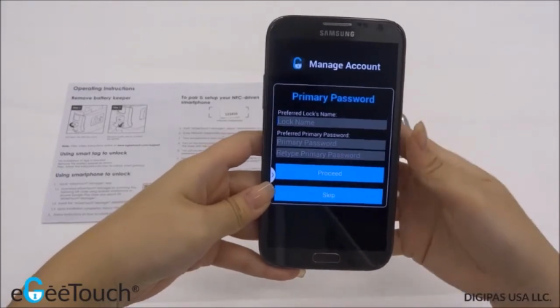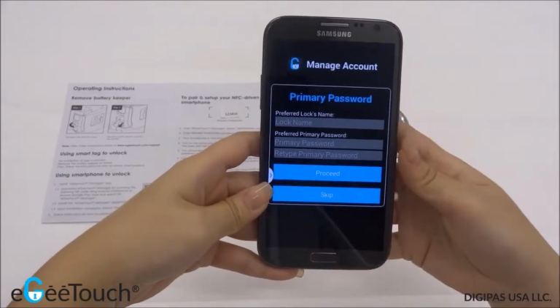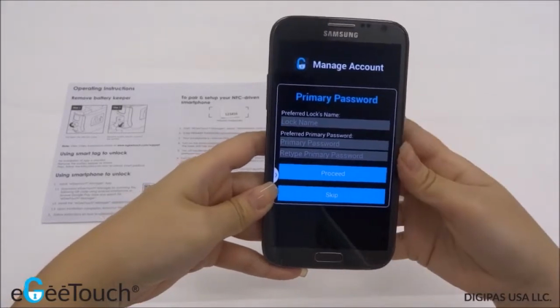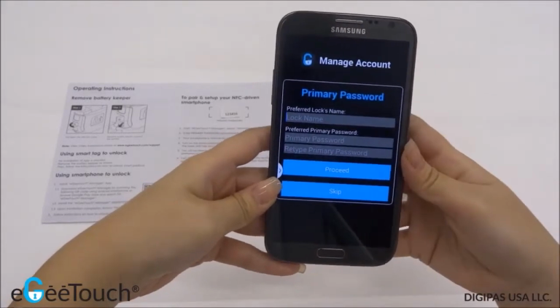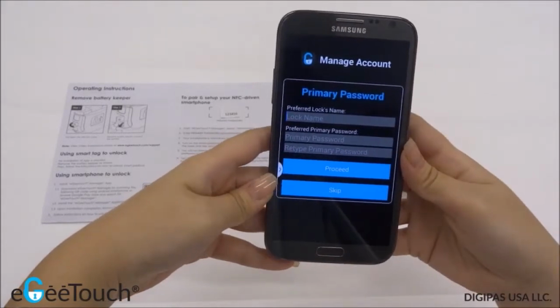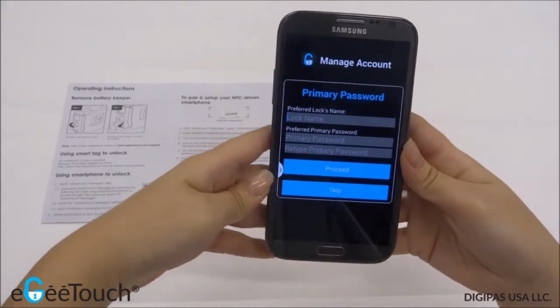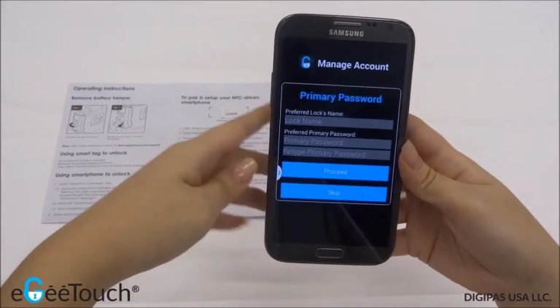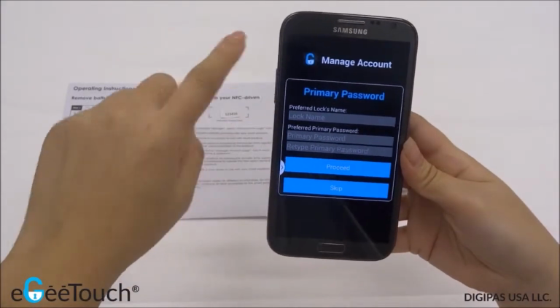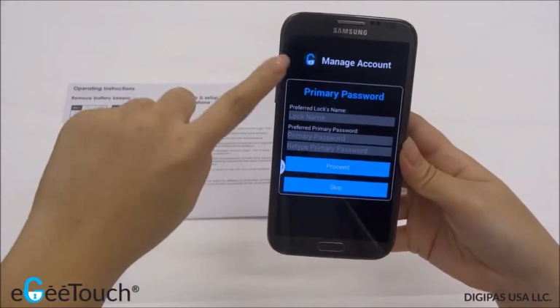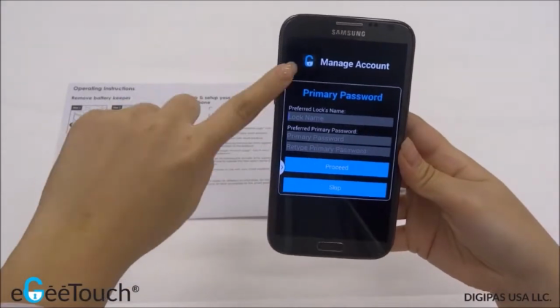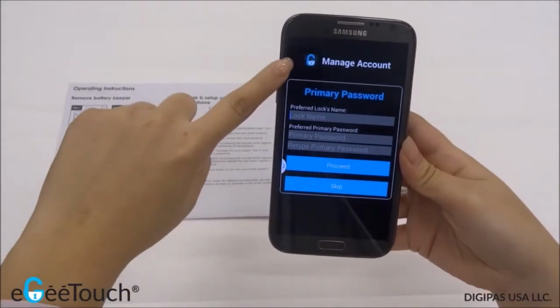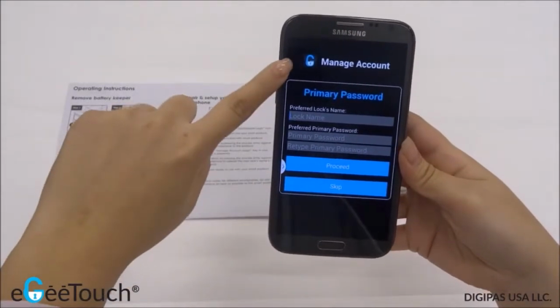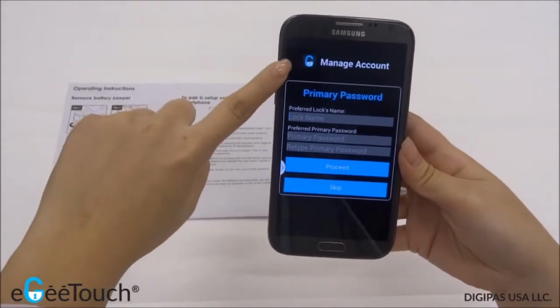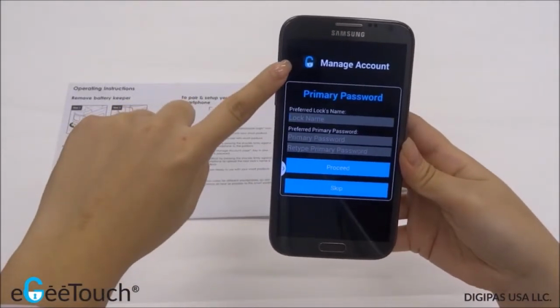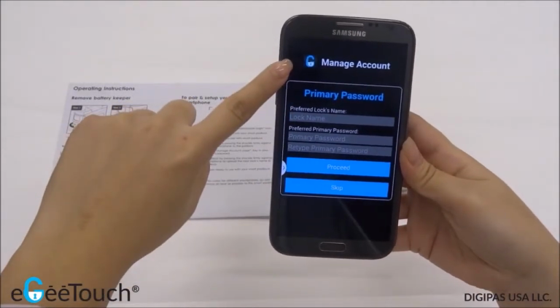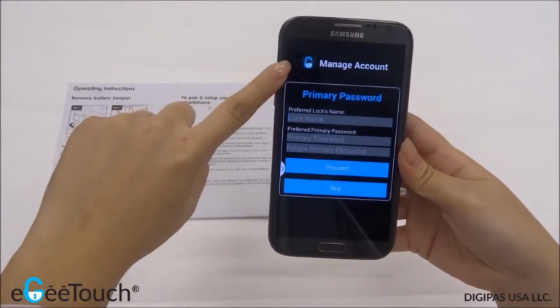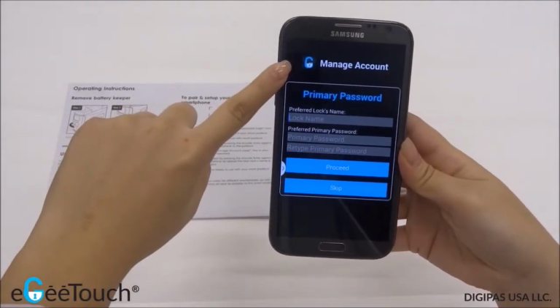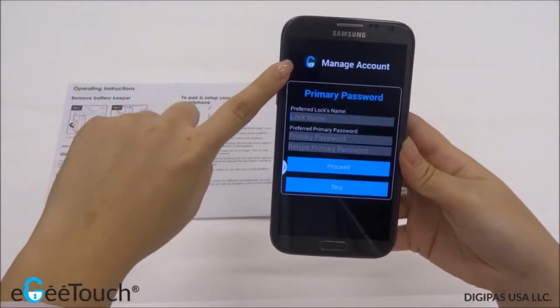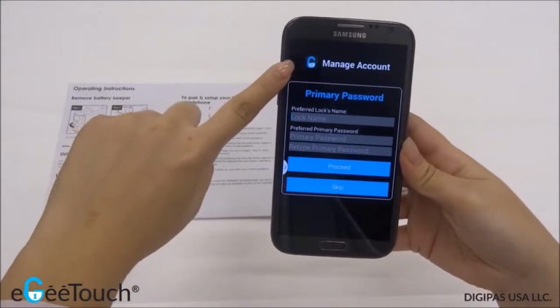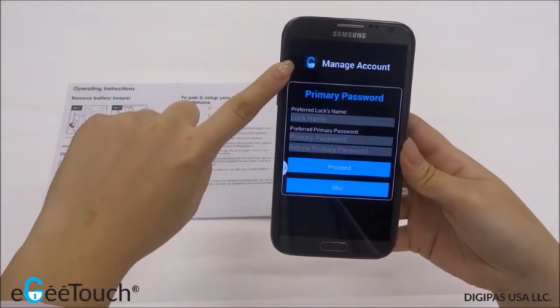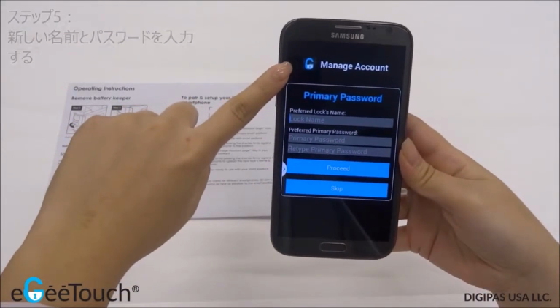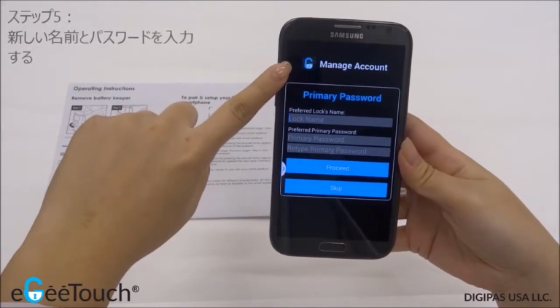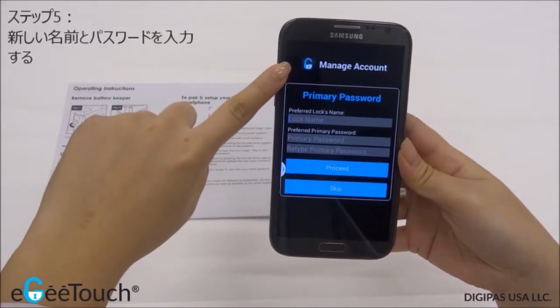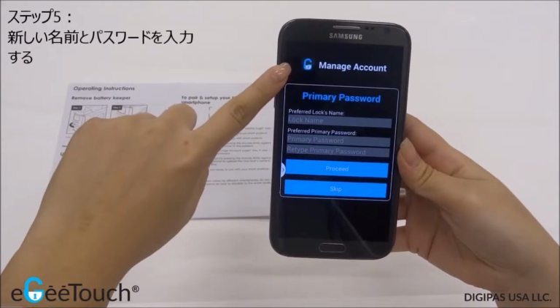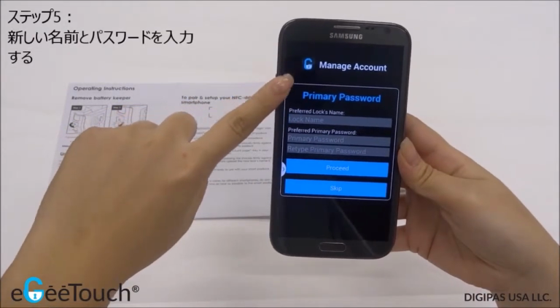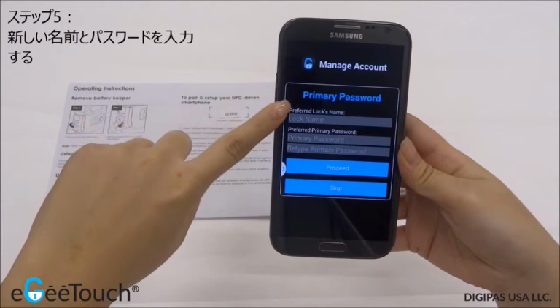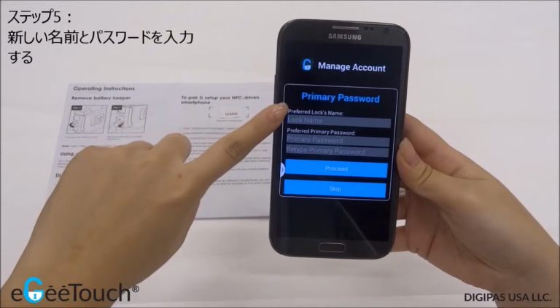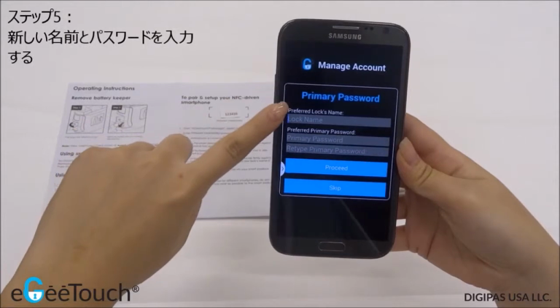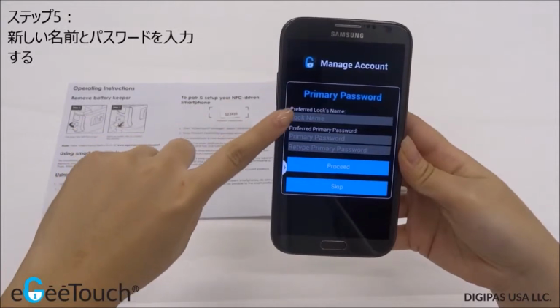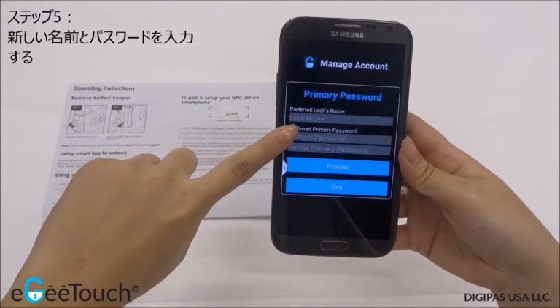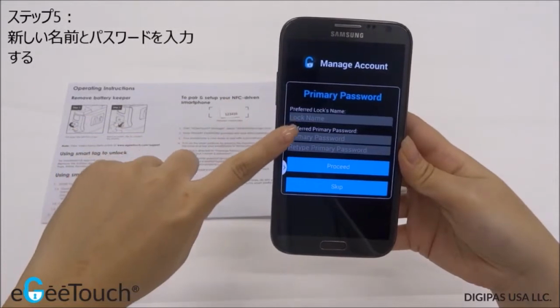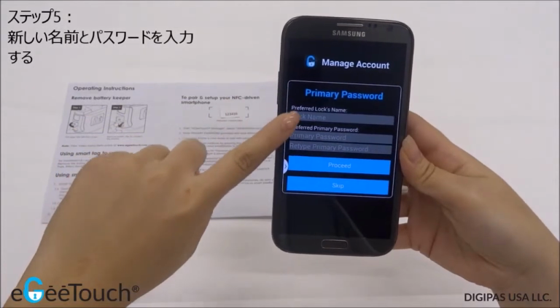You will be directed to the Manage Accounts page. Key in your preferred log's name and password.